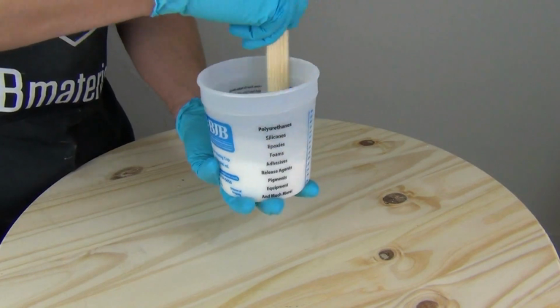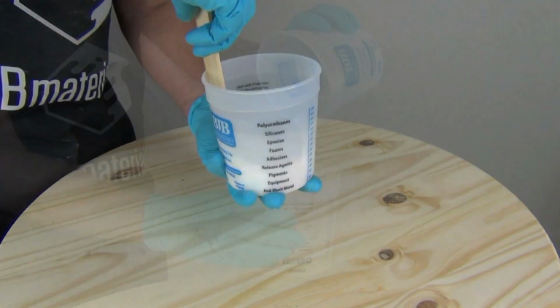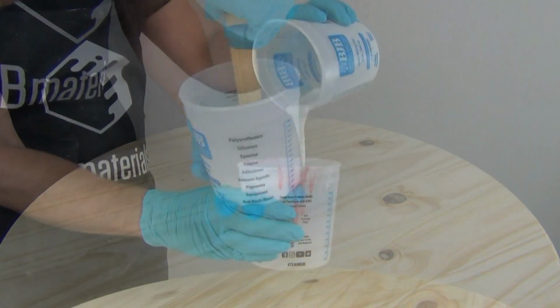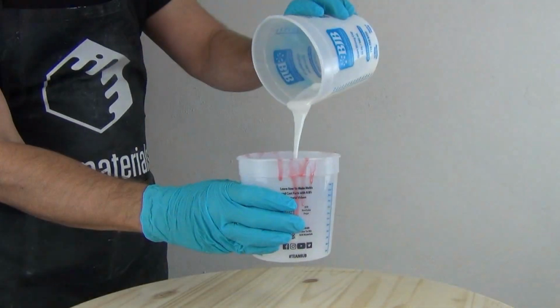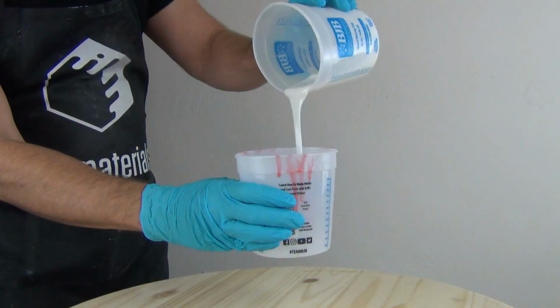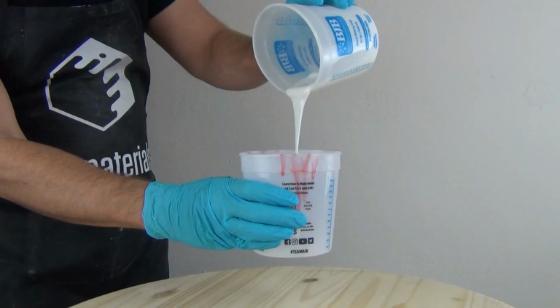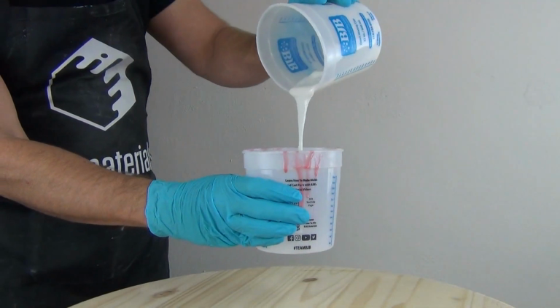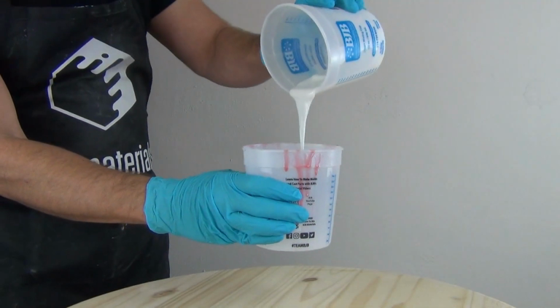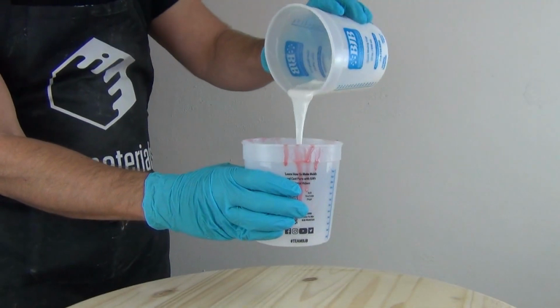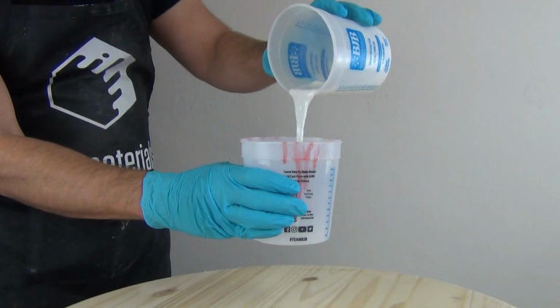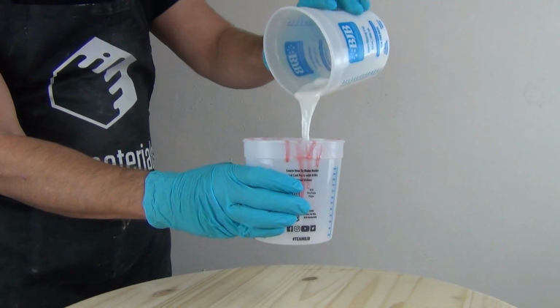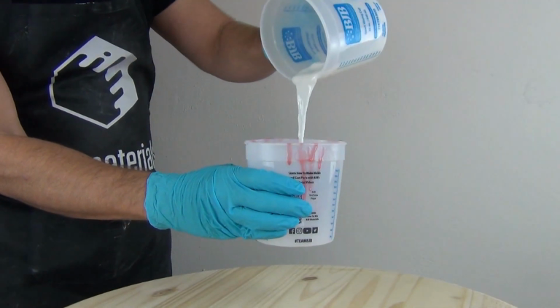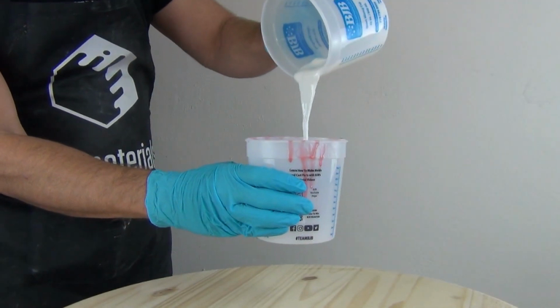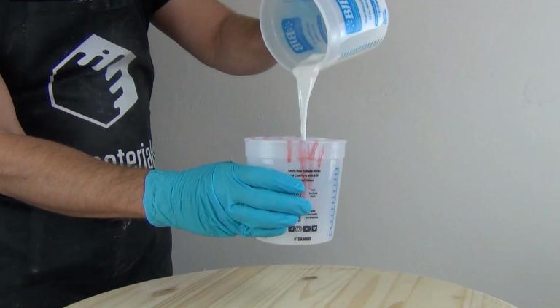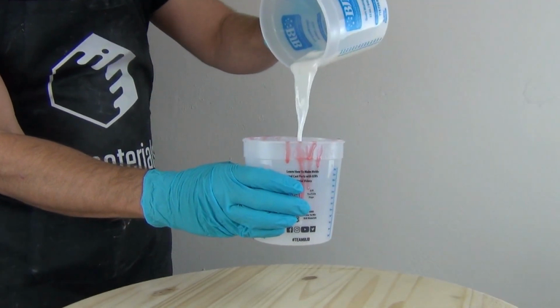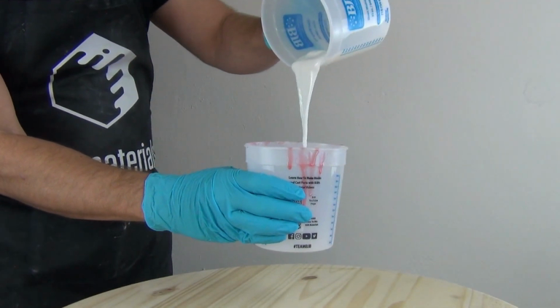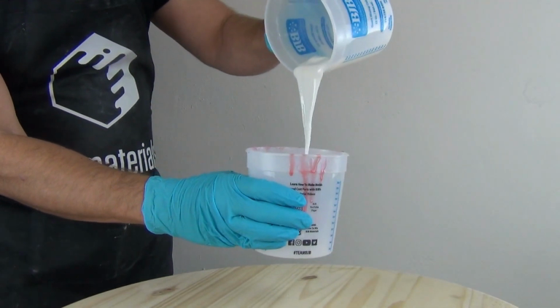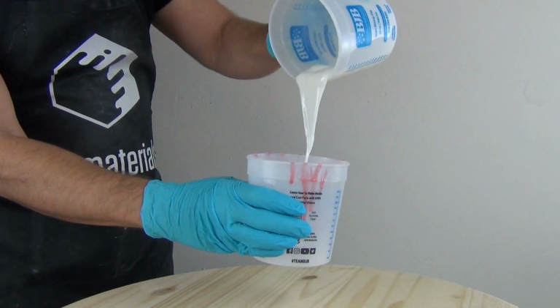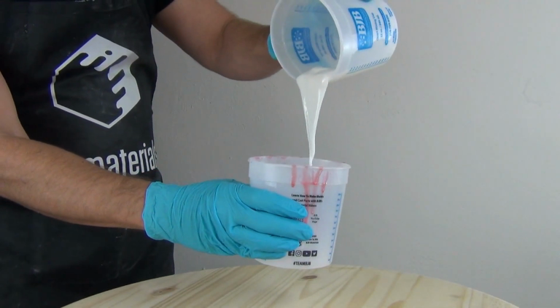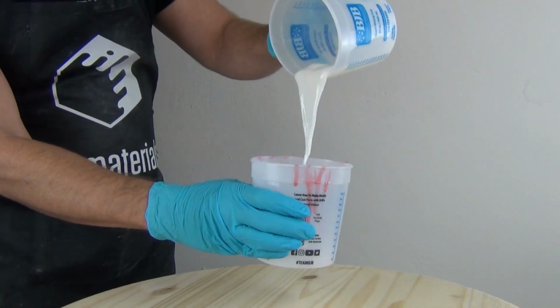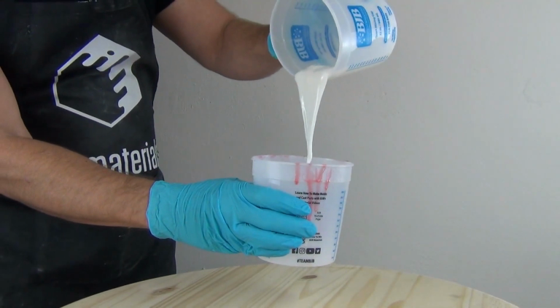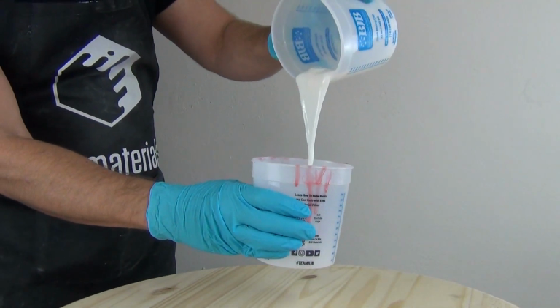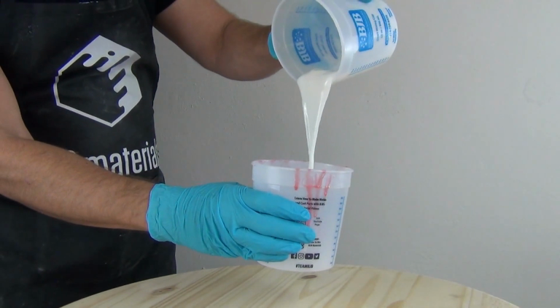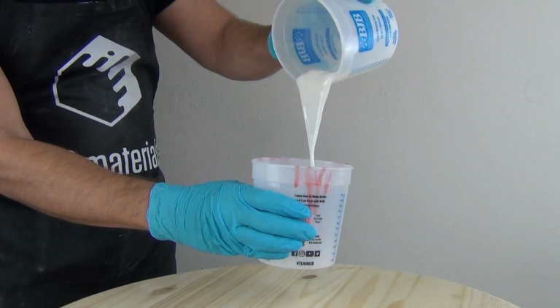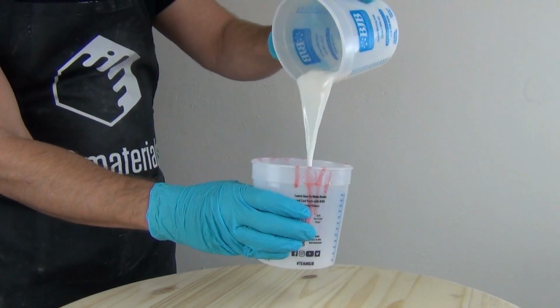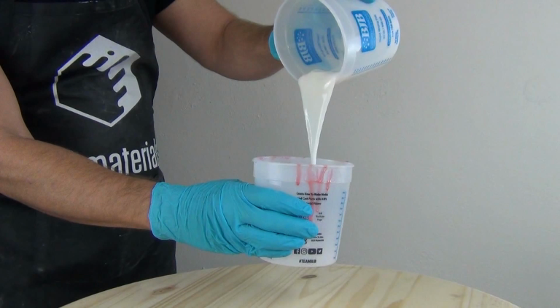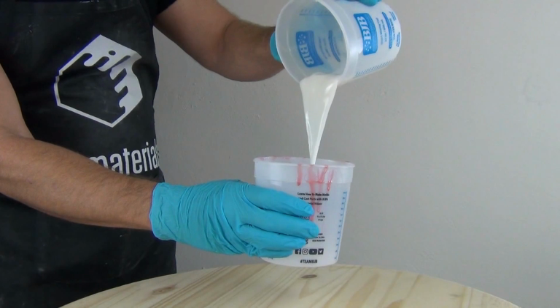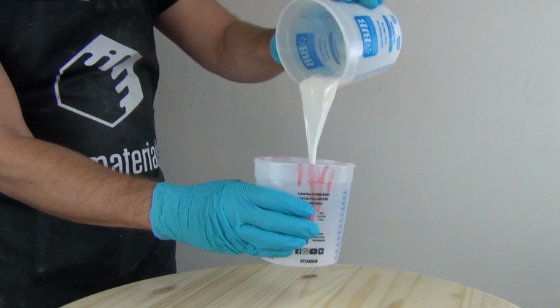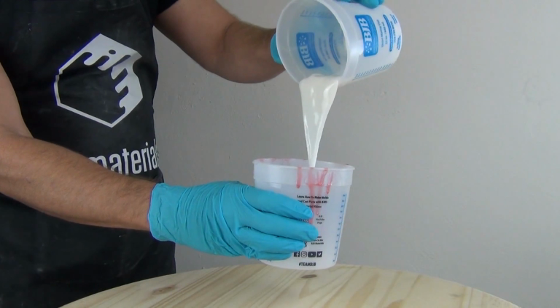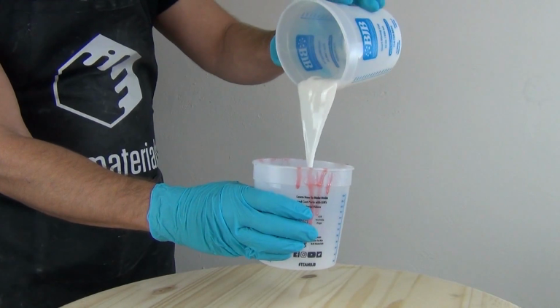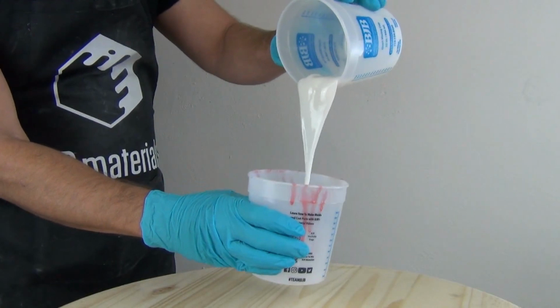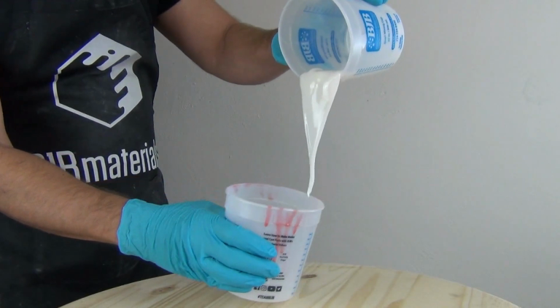Stir both directions, shearing the material. Stir thoroughly and be conscious of the working time. Remember, these are fast-setting resins and they can literally set up while you're pouring.